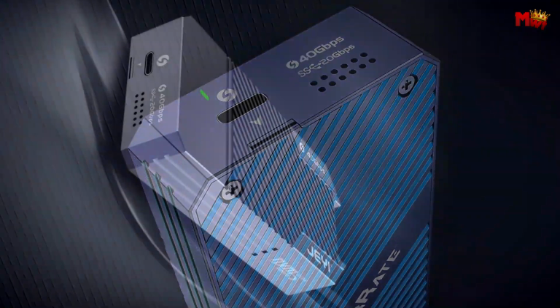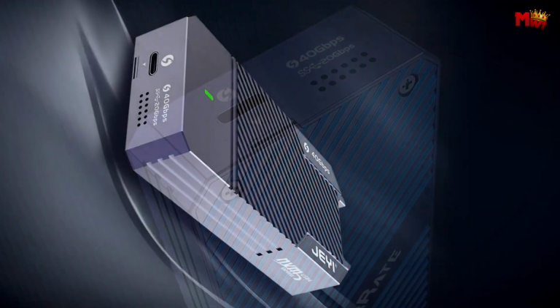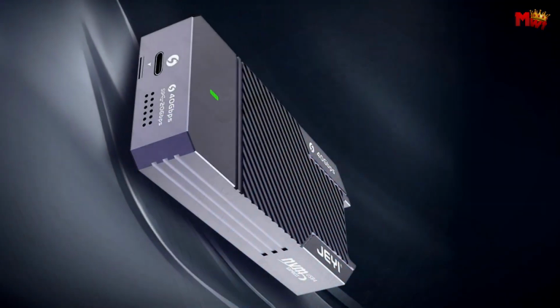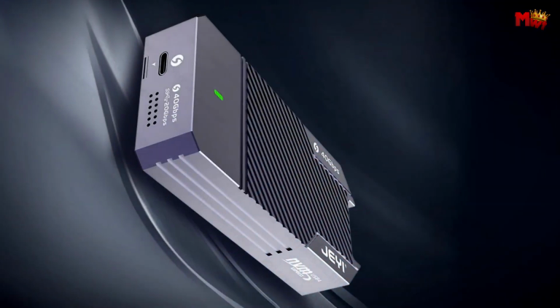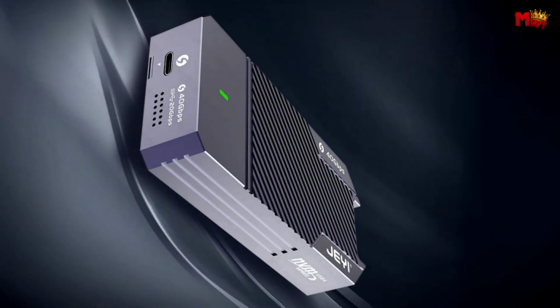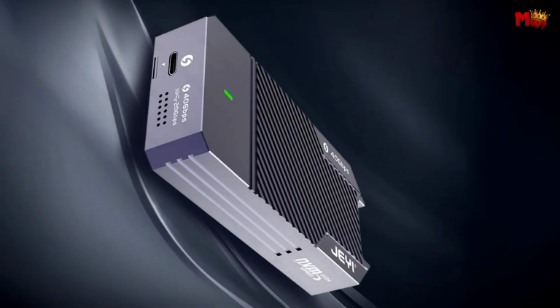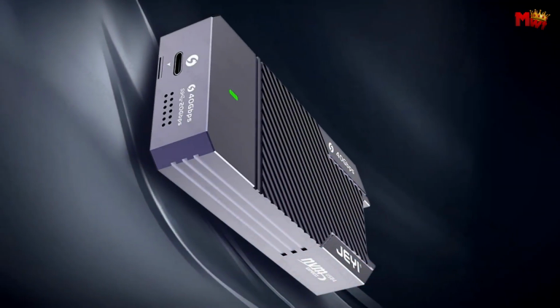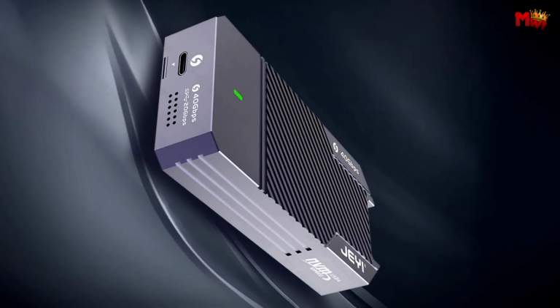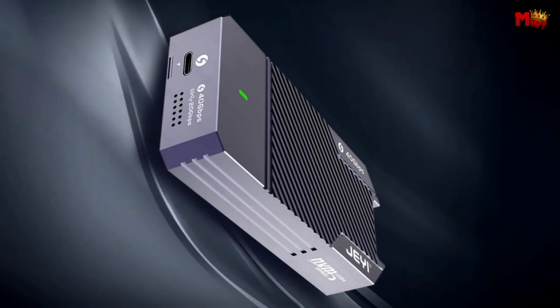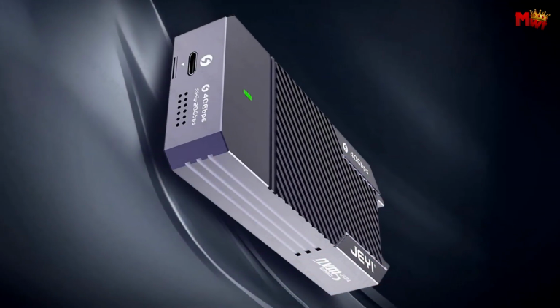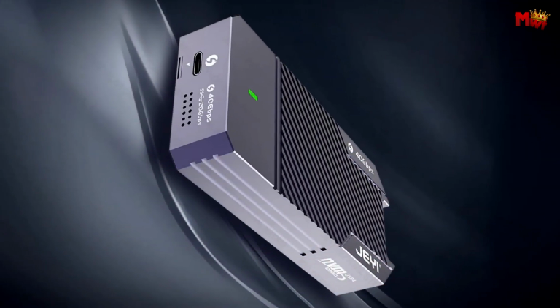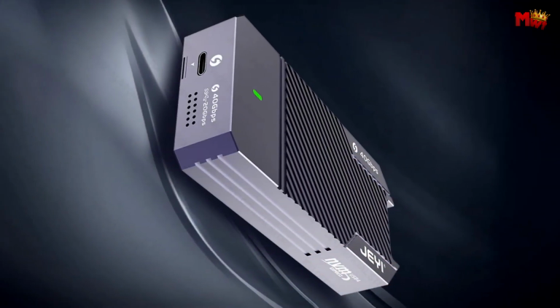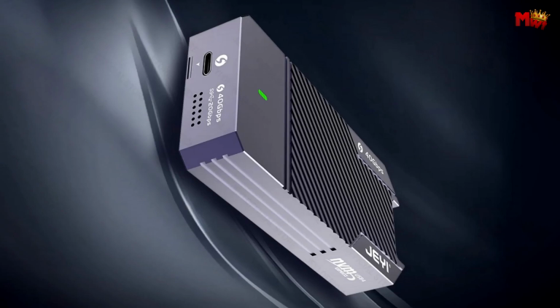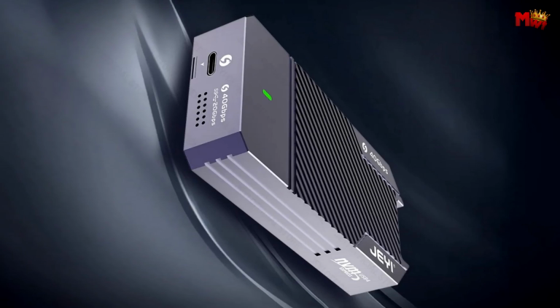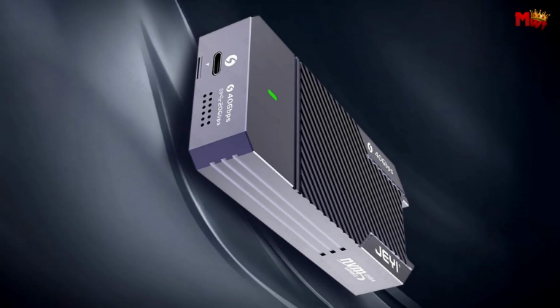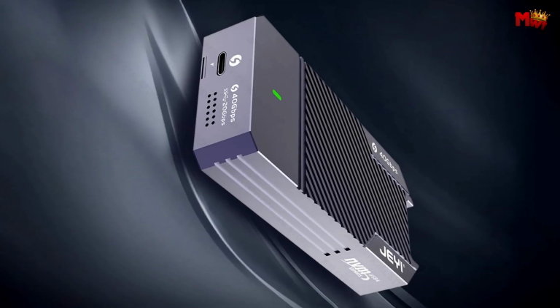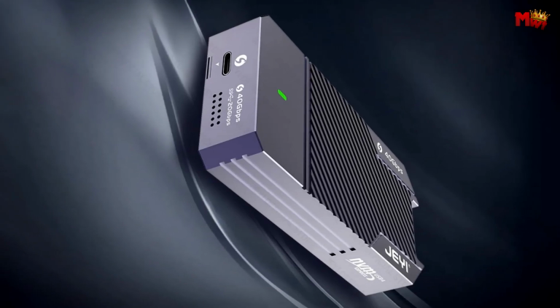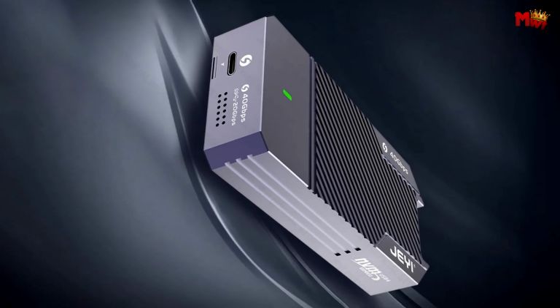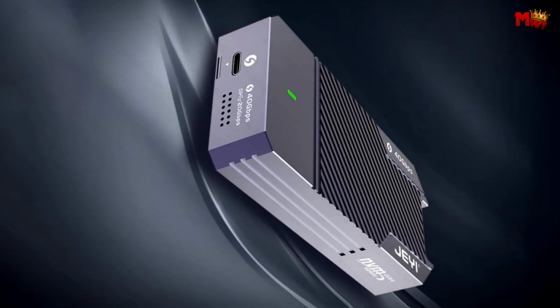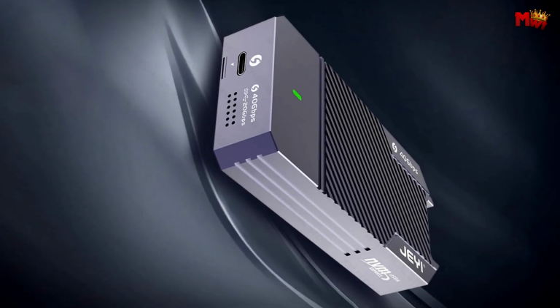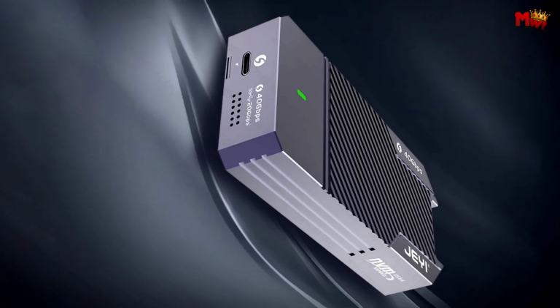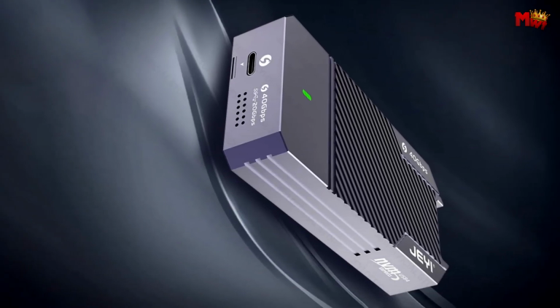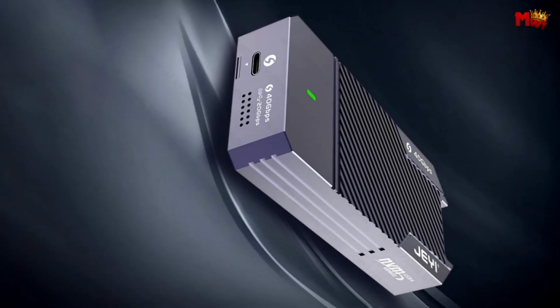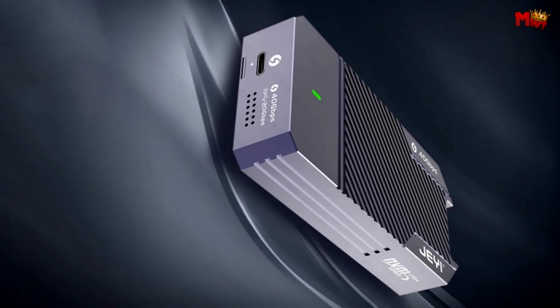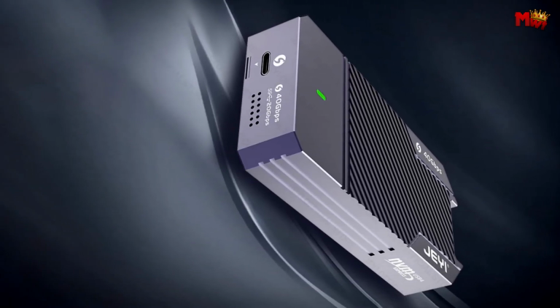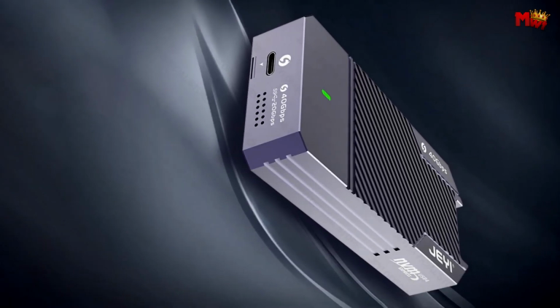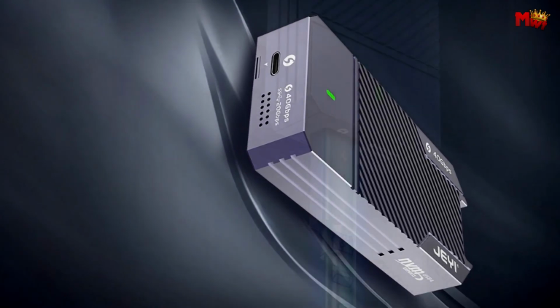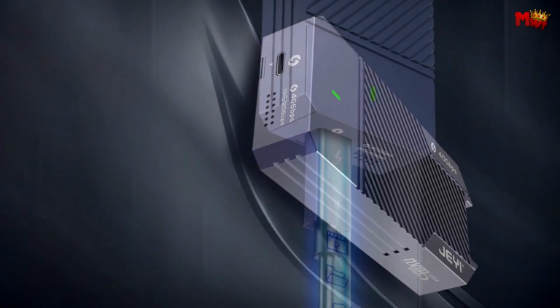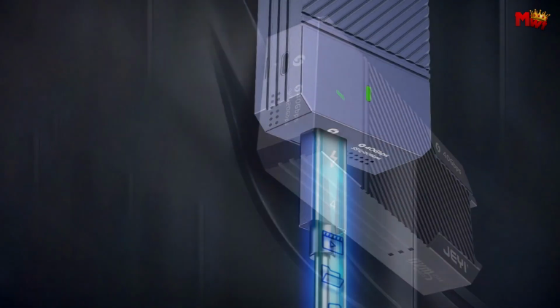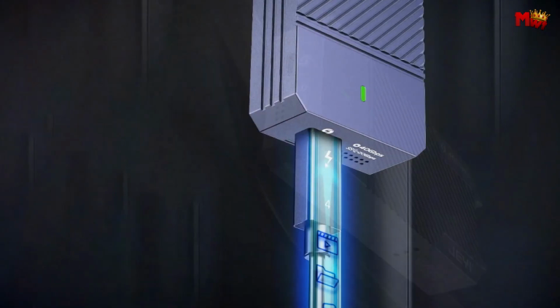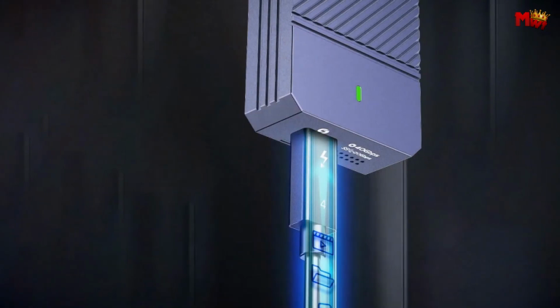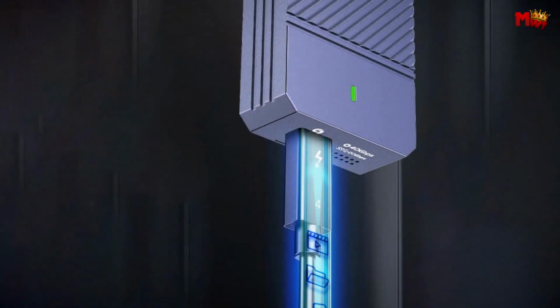Pros: extremely fast, wide compatibility, durable design, easy to use, and personalized storage options.